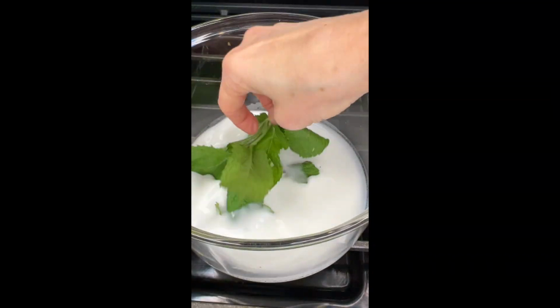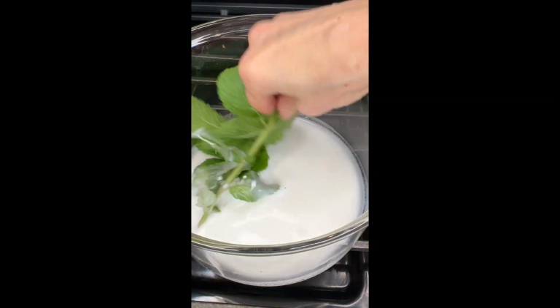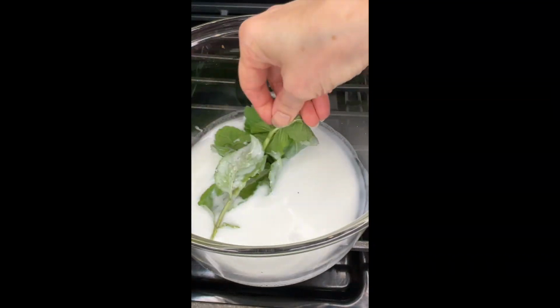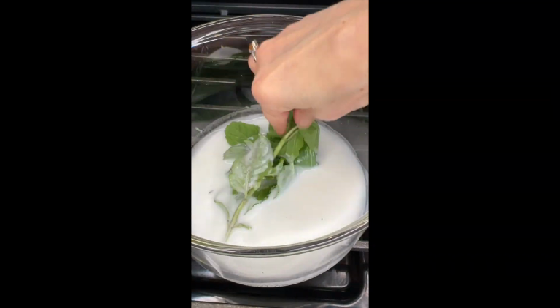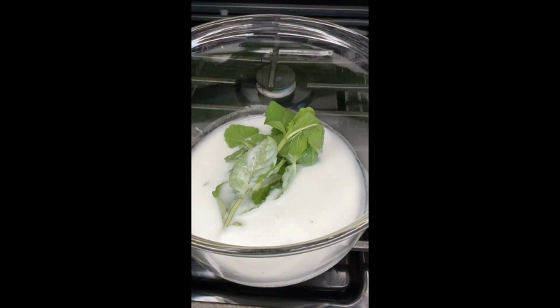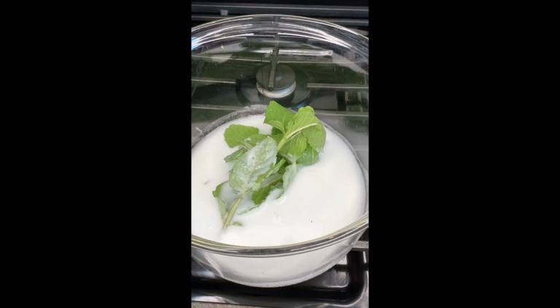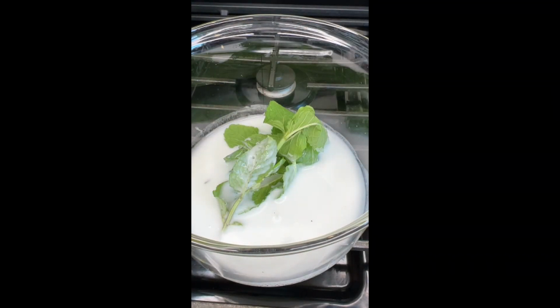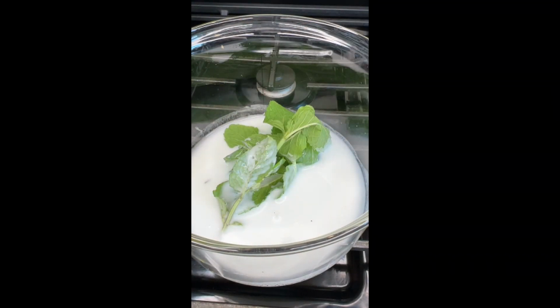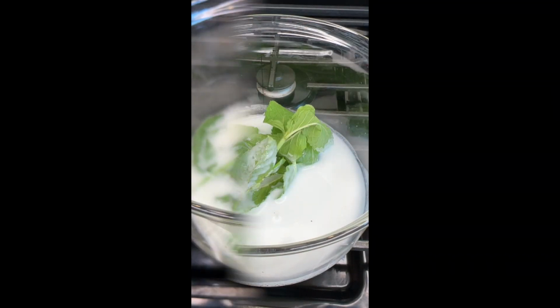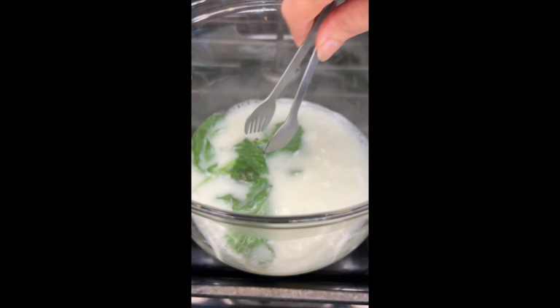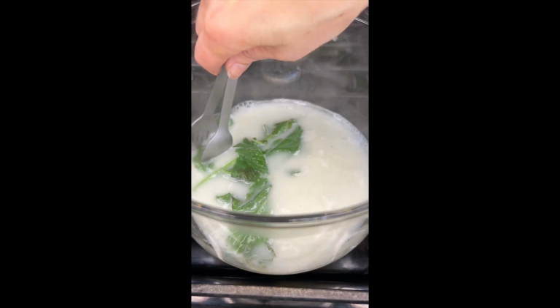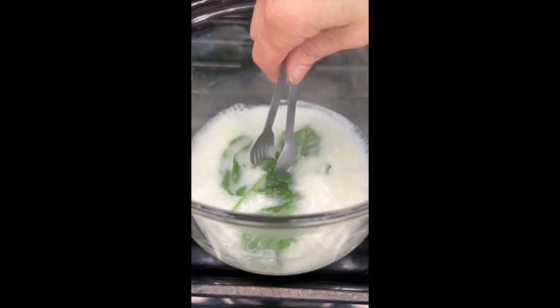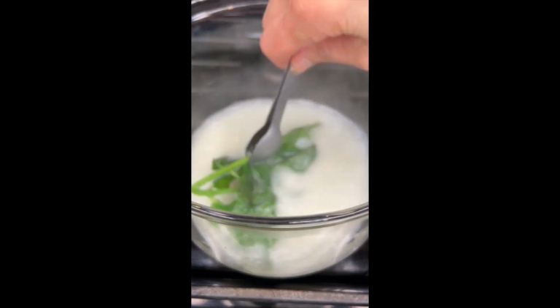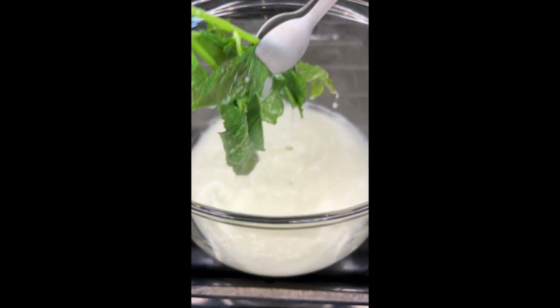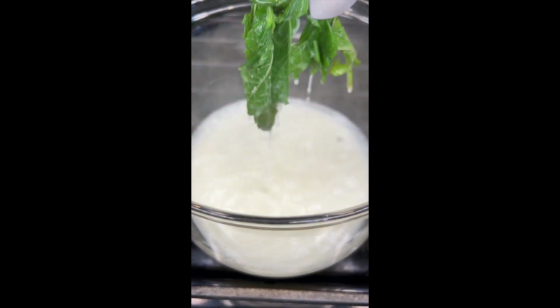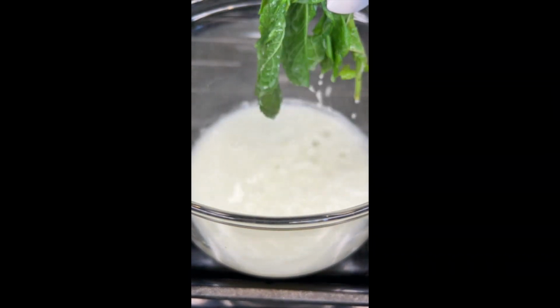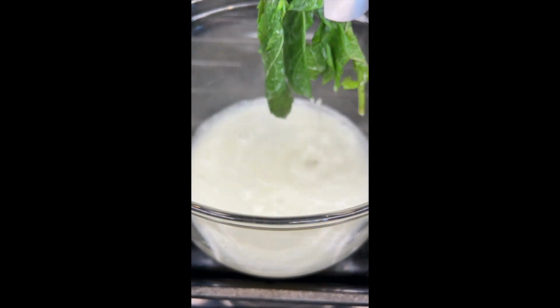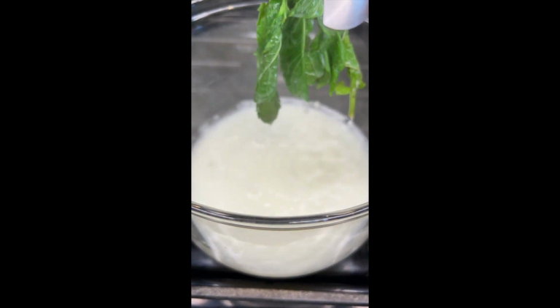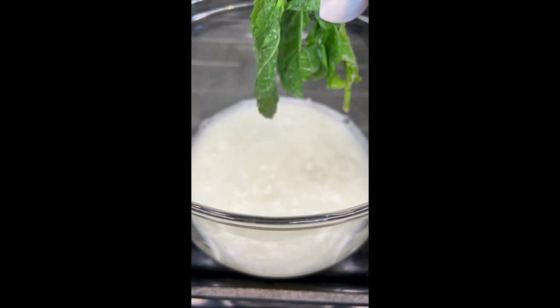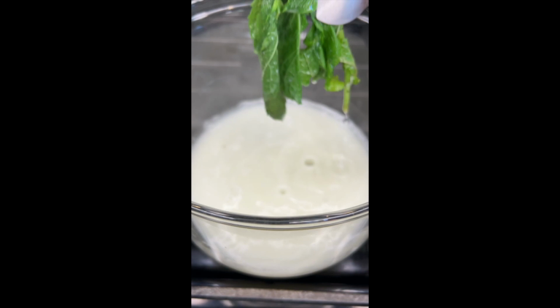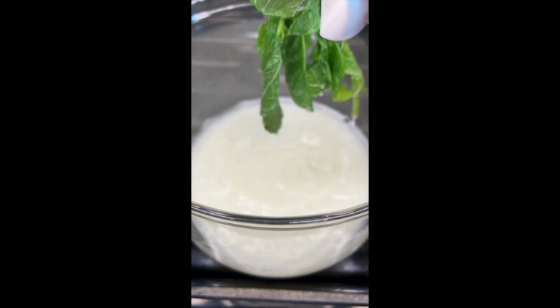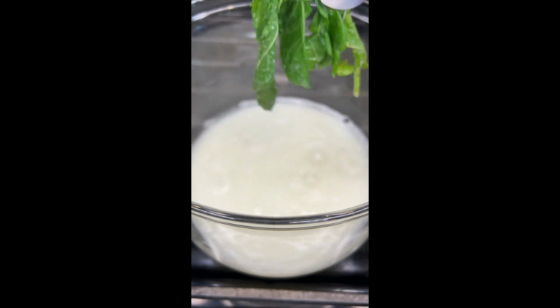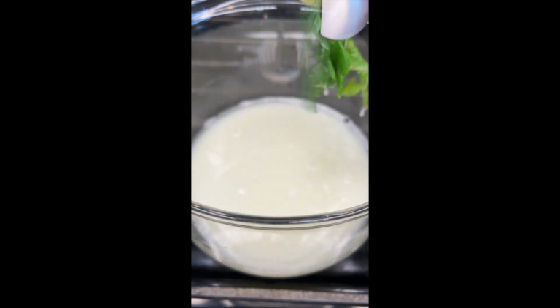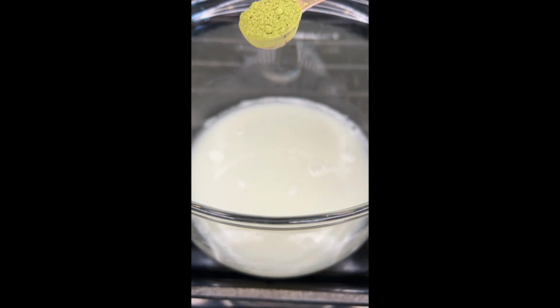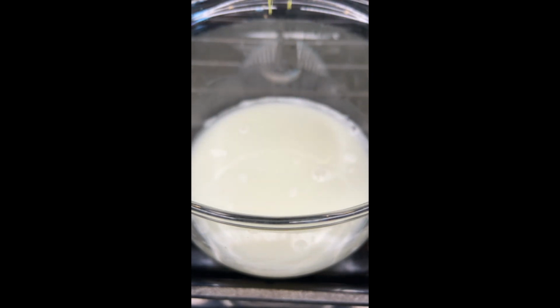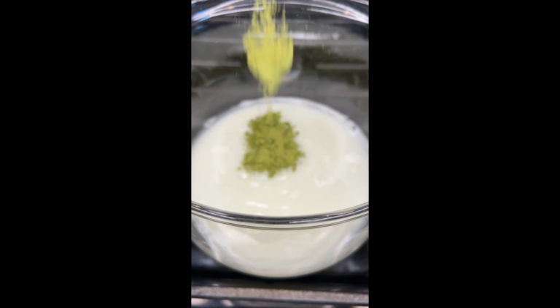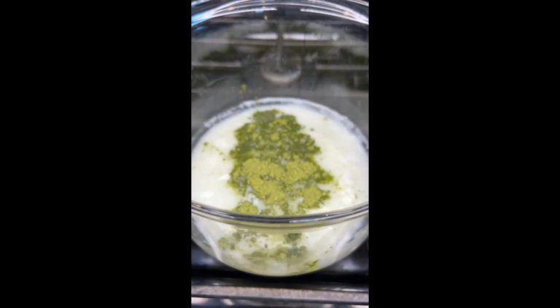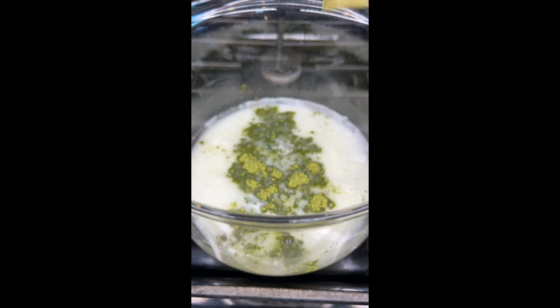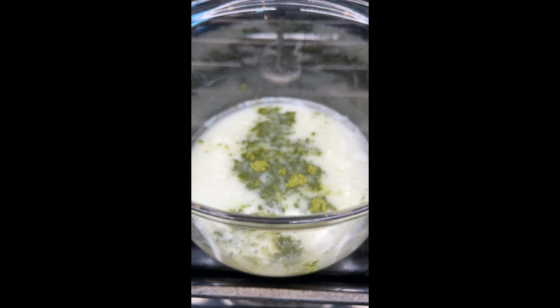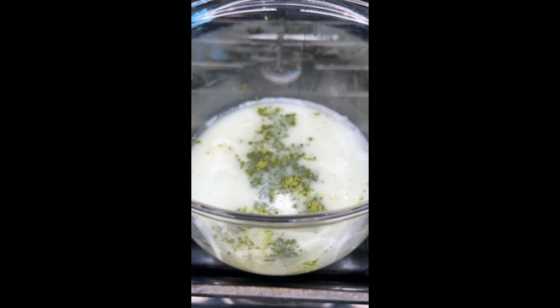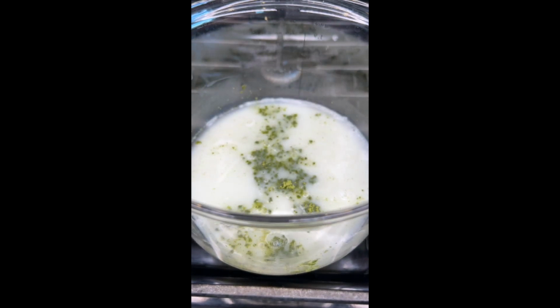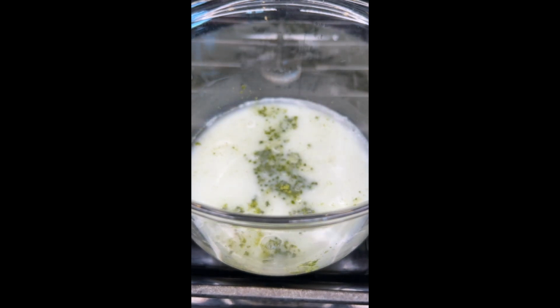I start by steeping some fresh mint in some coconut milk. You can use whatever milk you want. Then remove the mint.